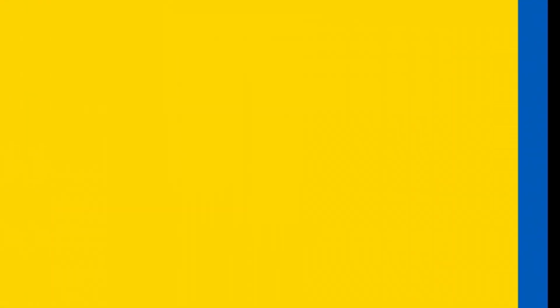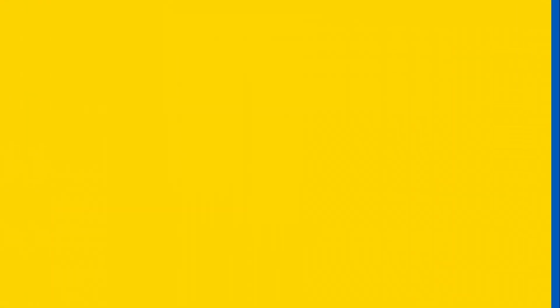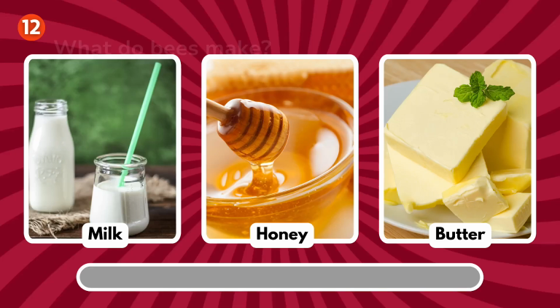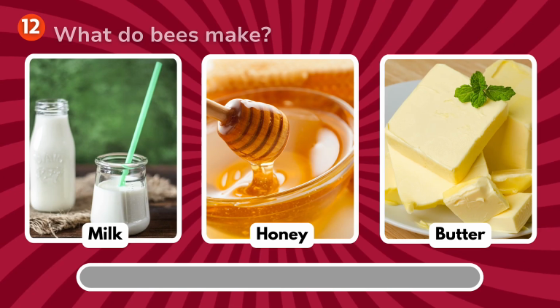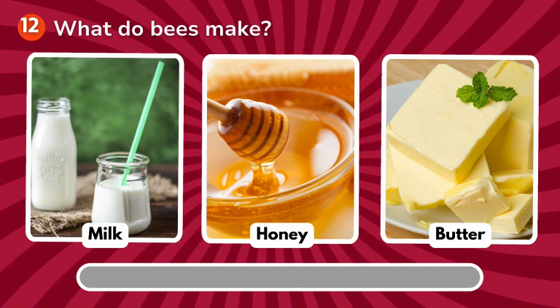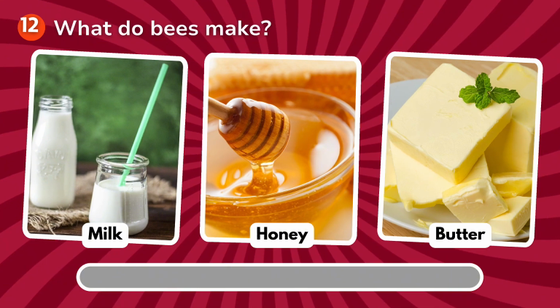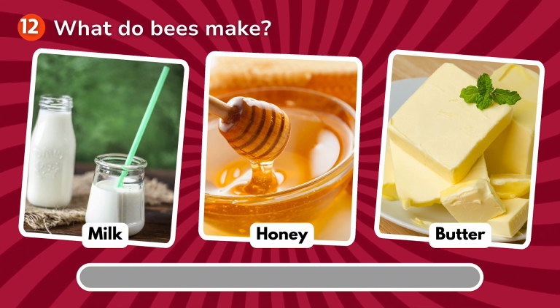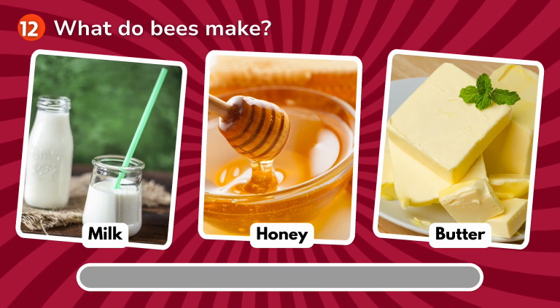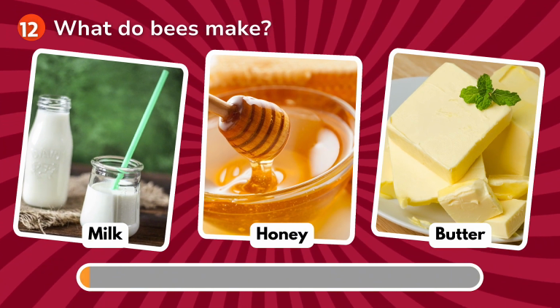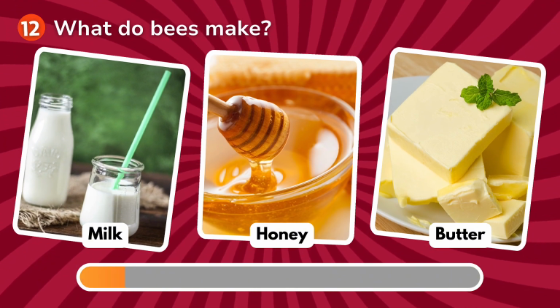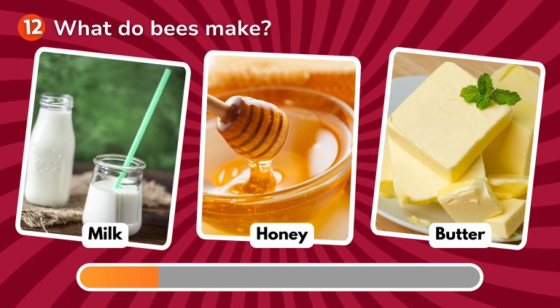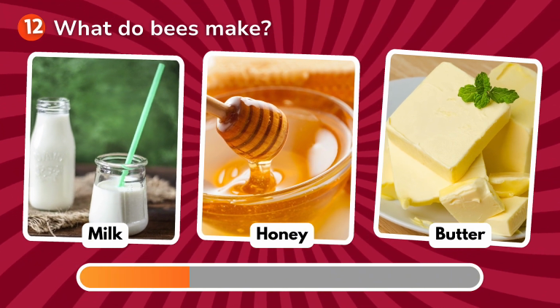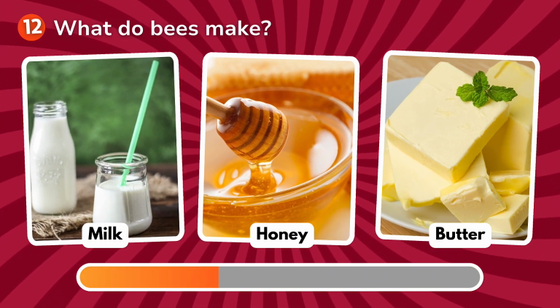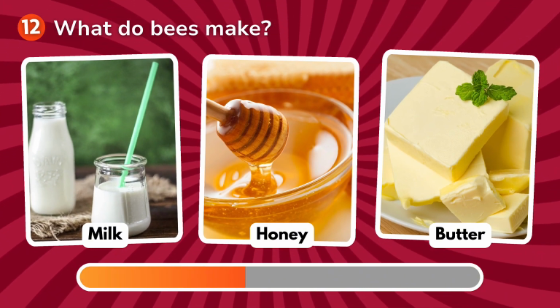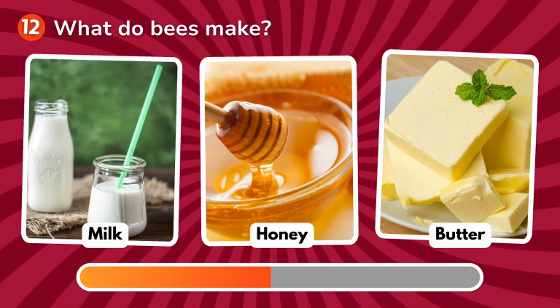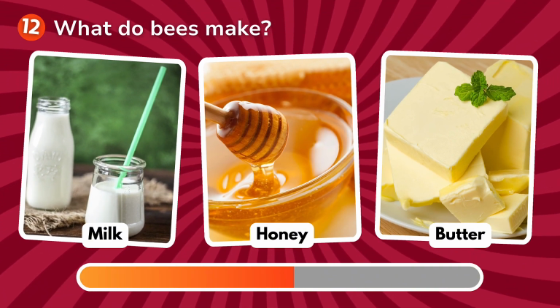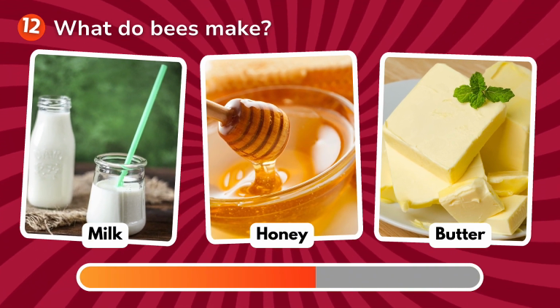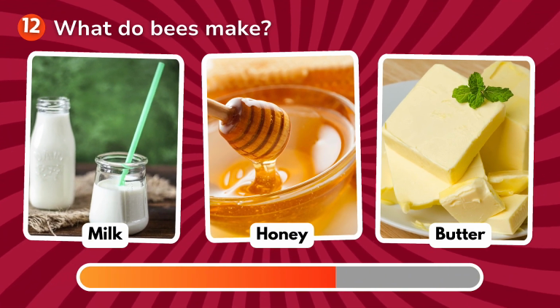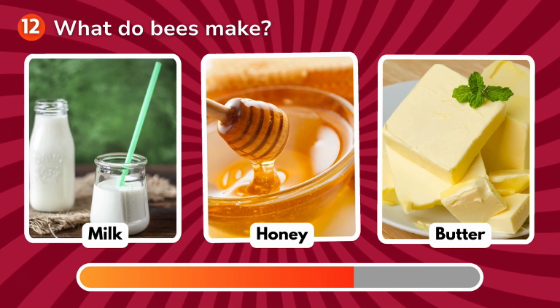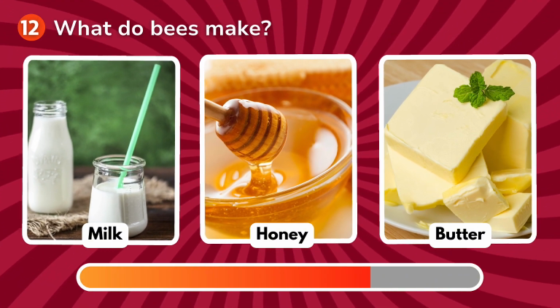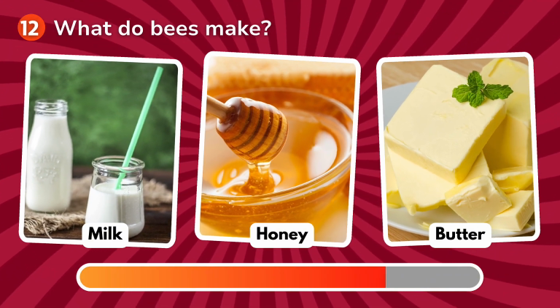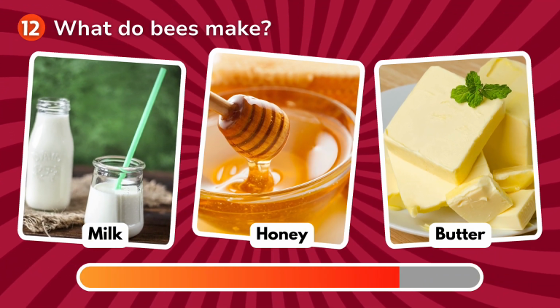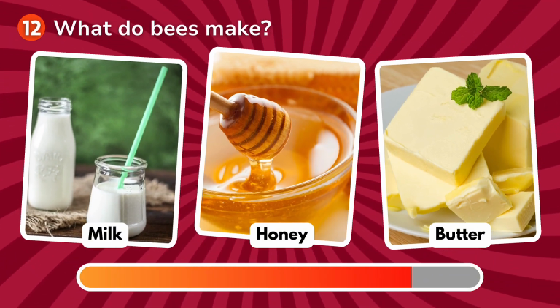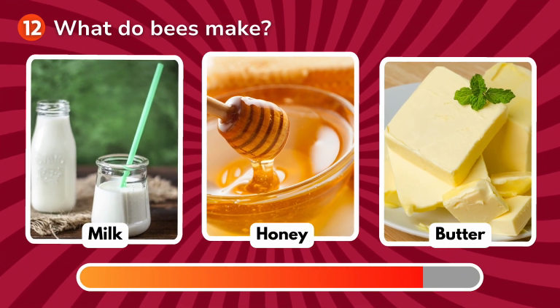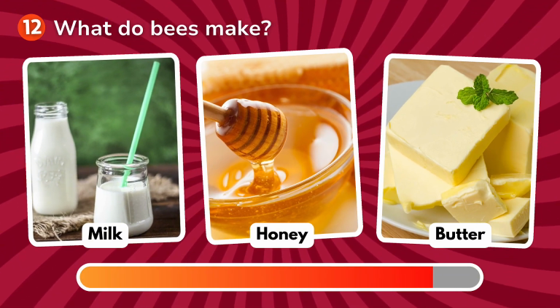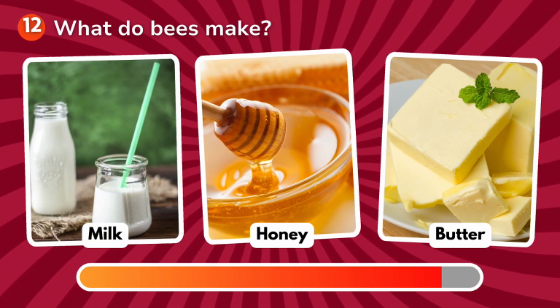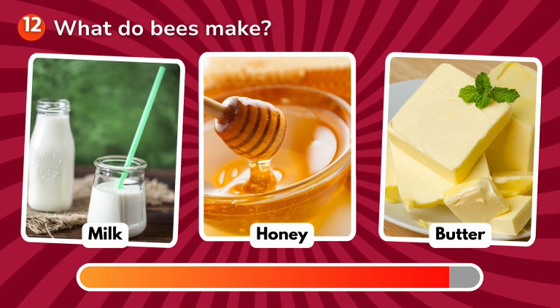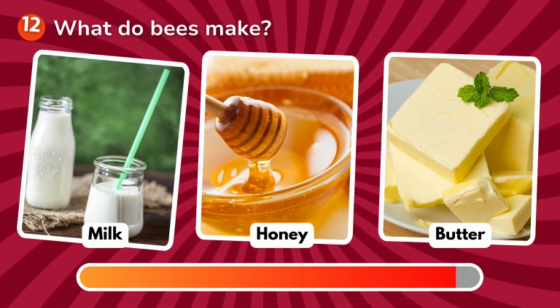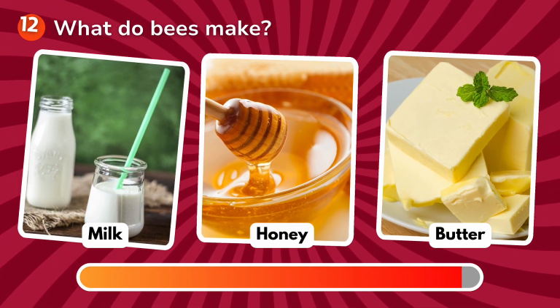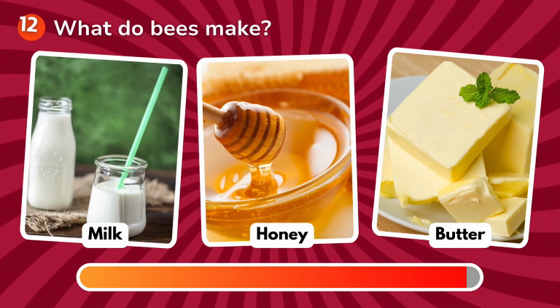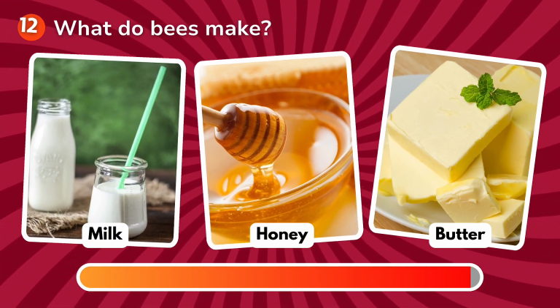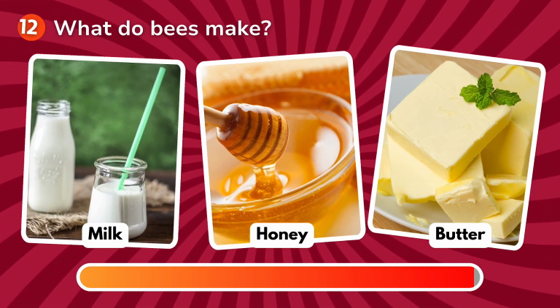What do bees make? Is it milk, honey, butter? The correct answer is honey!